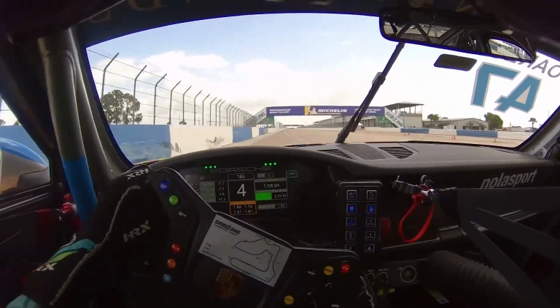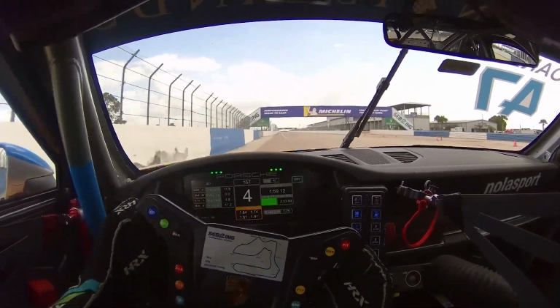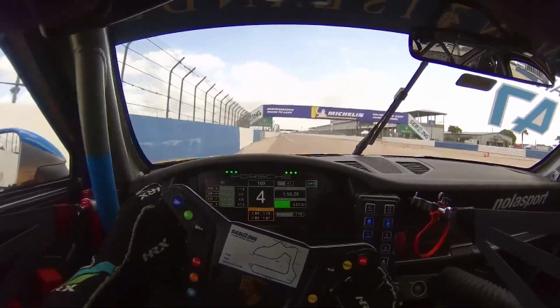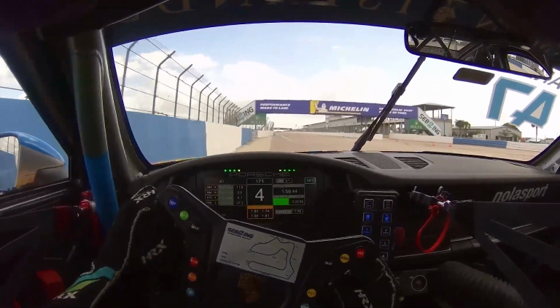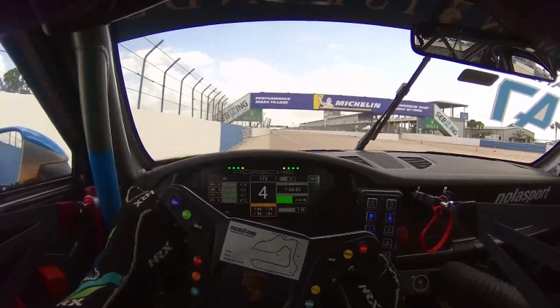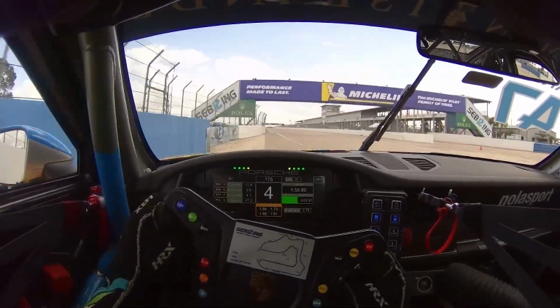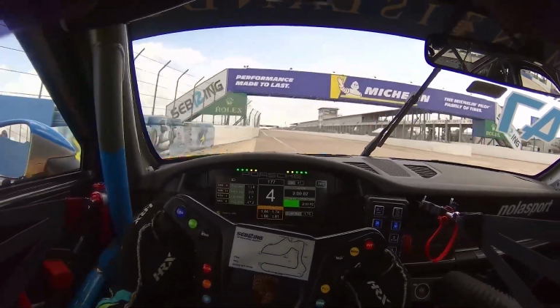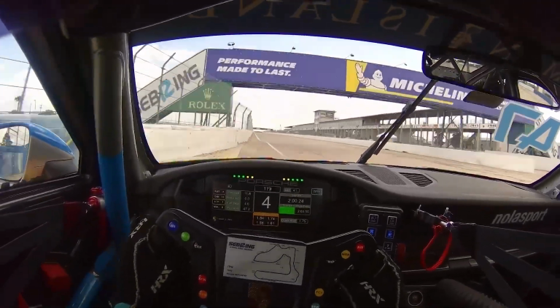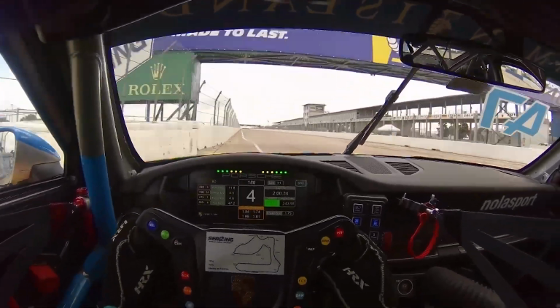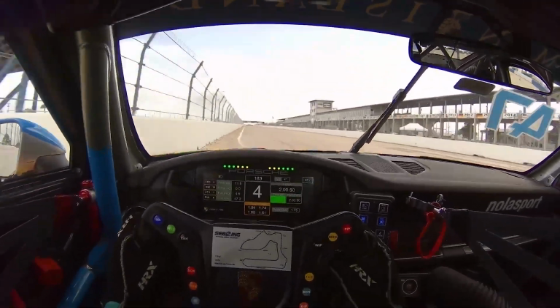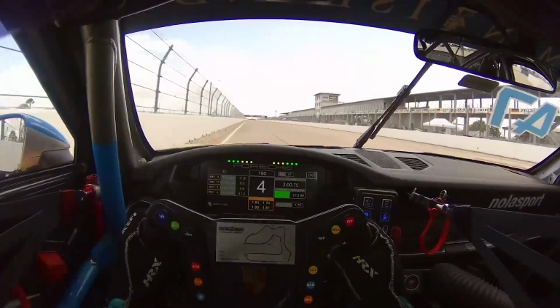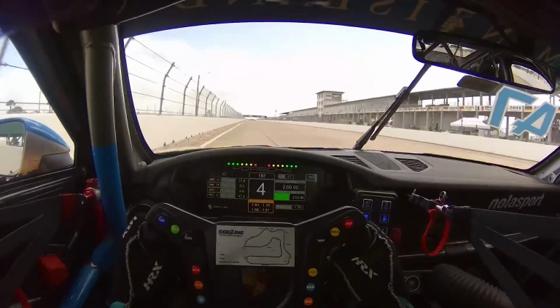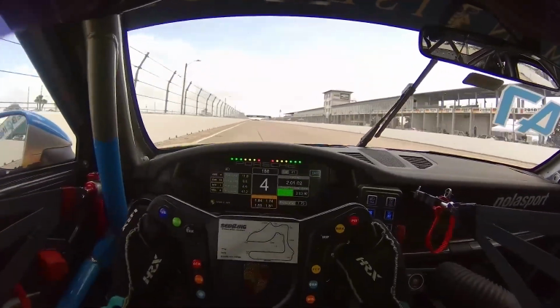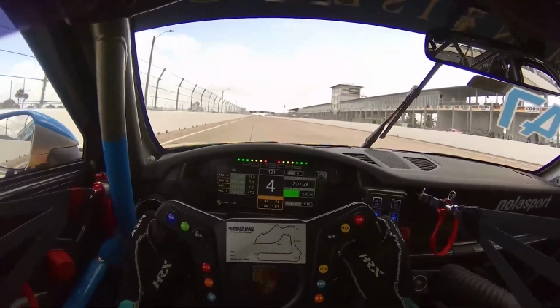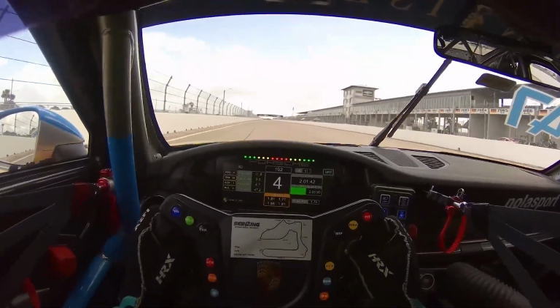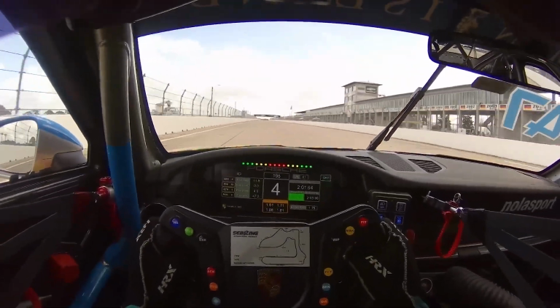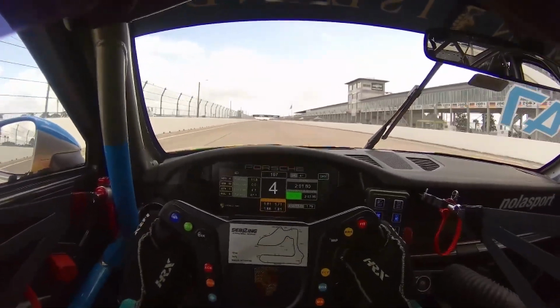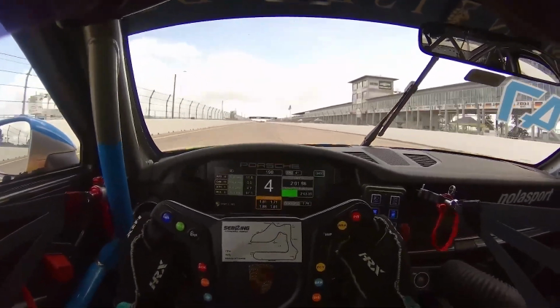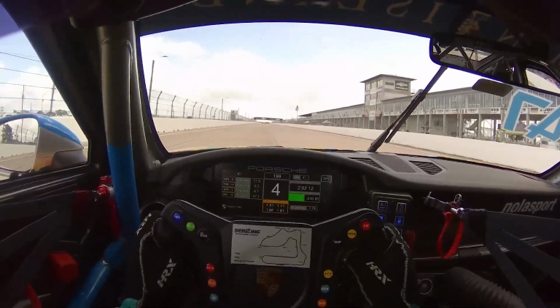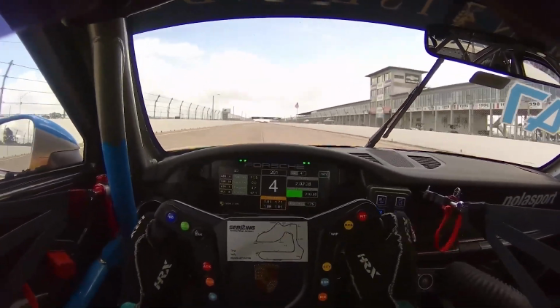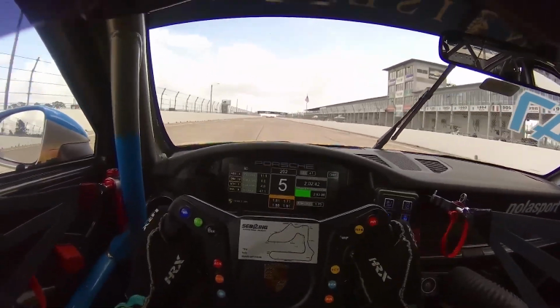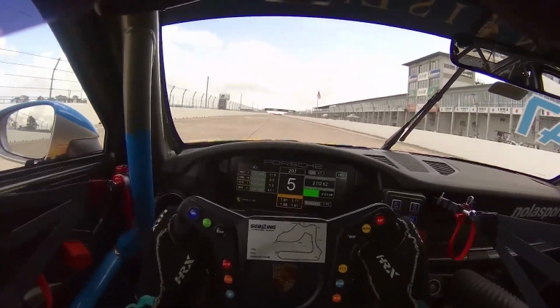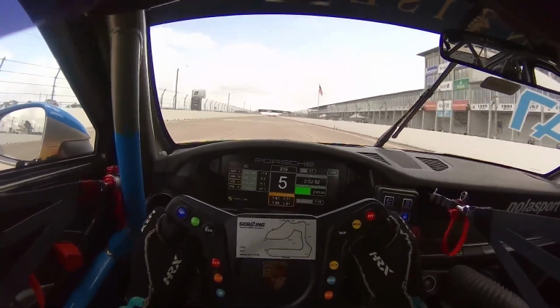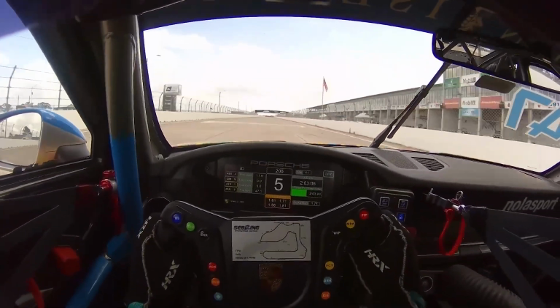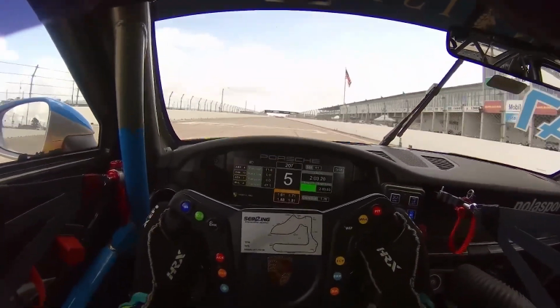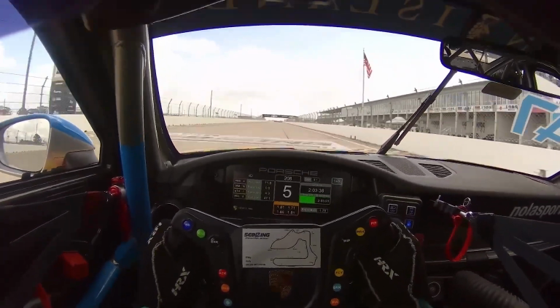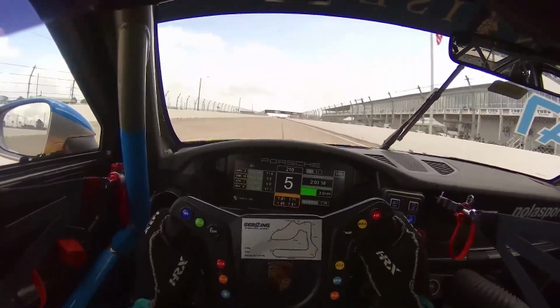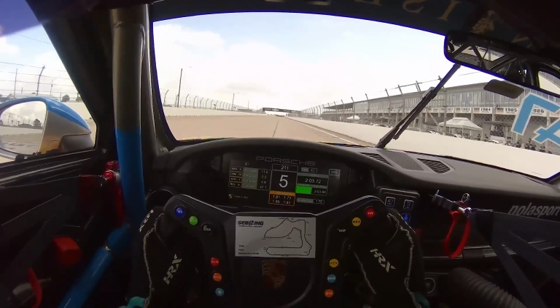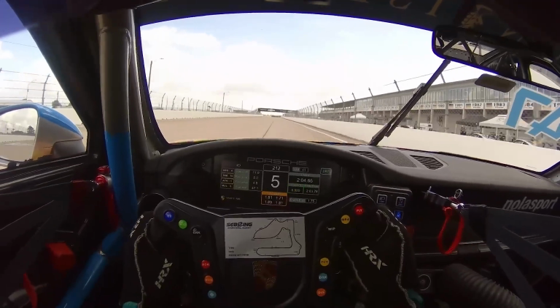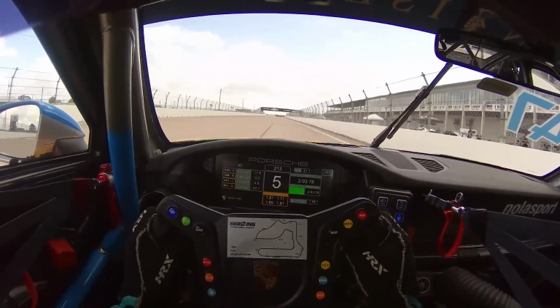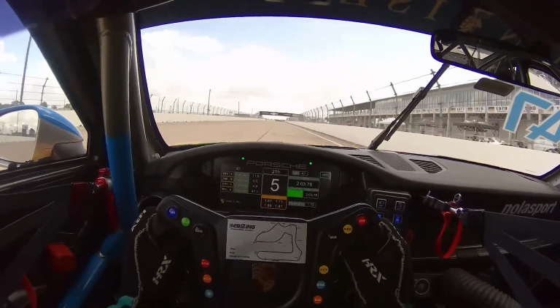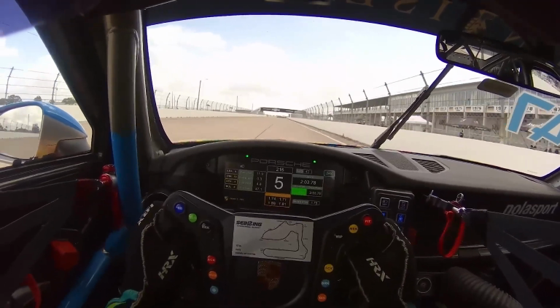You can see the bumps — my head's shaking everywhere. What a wild one. I made another lap around Sebring International Raceway.